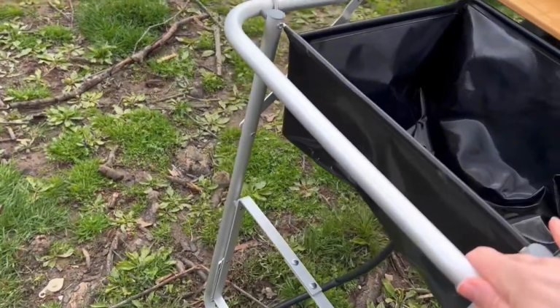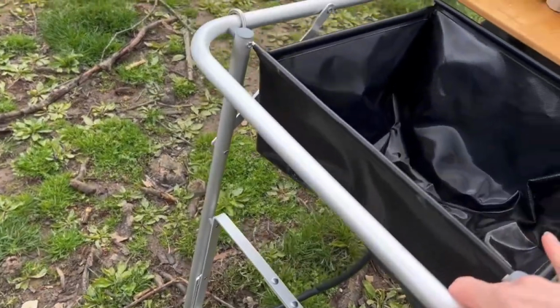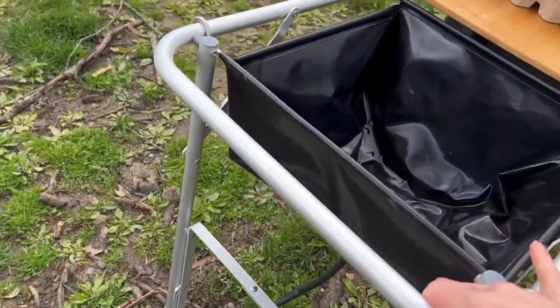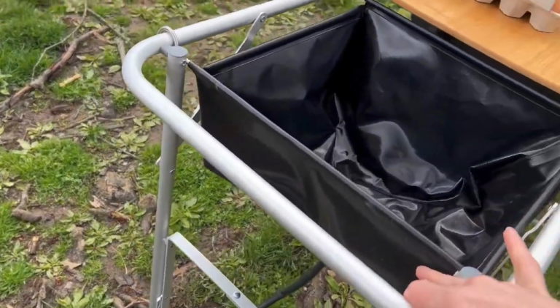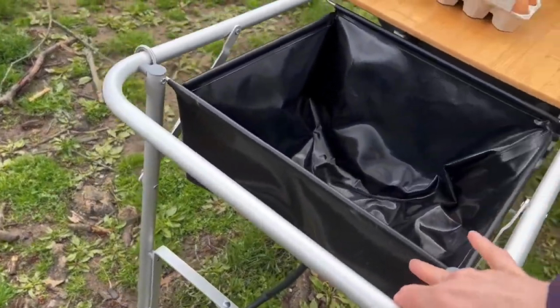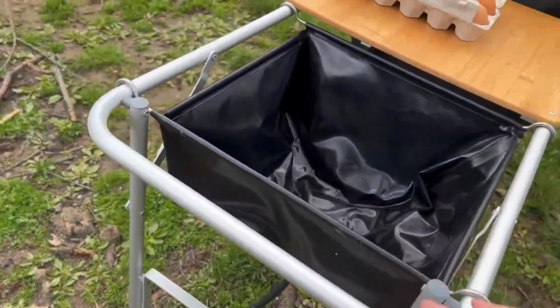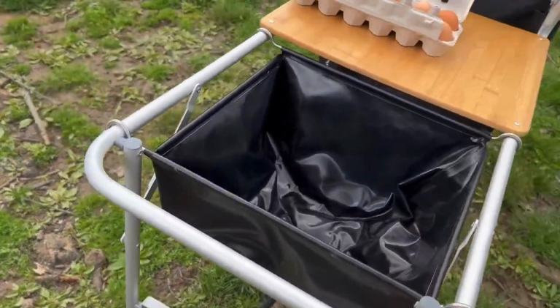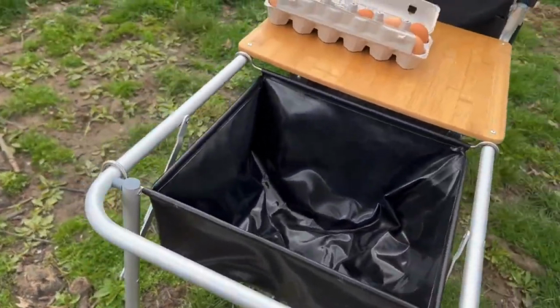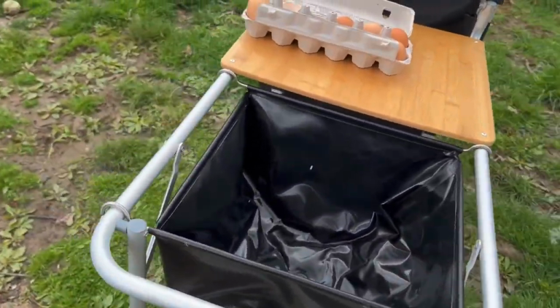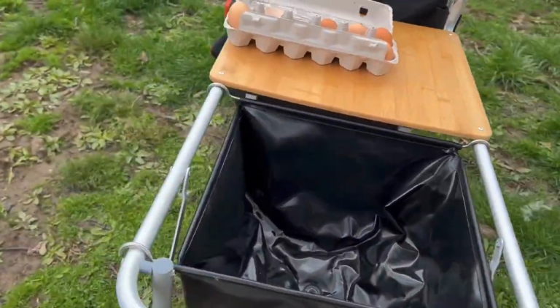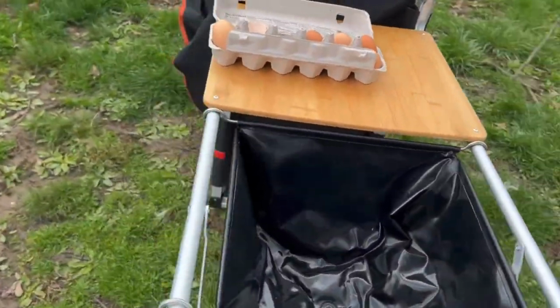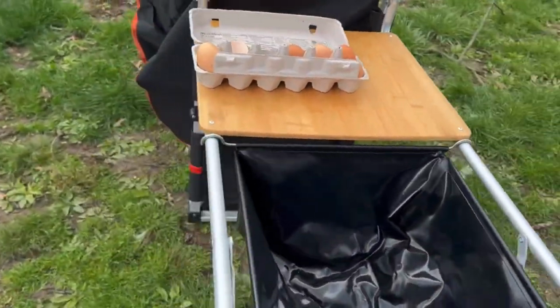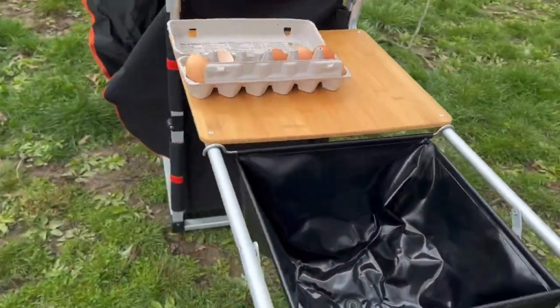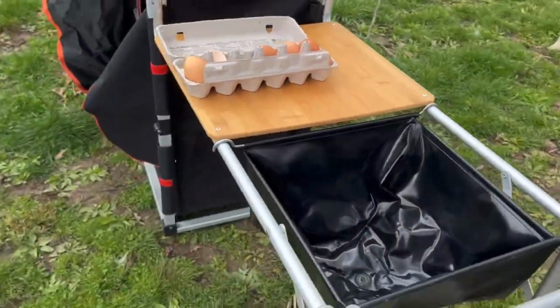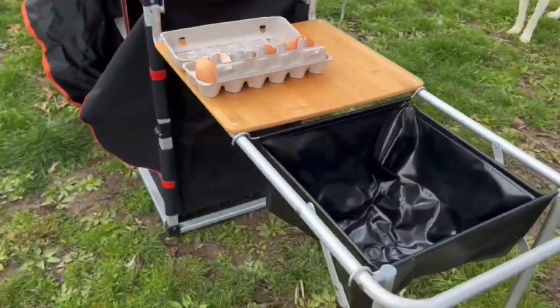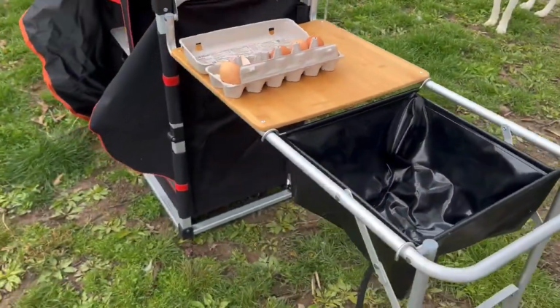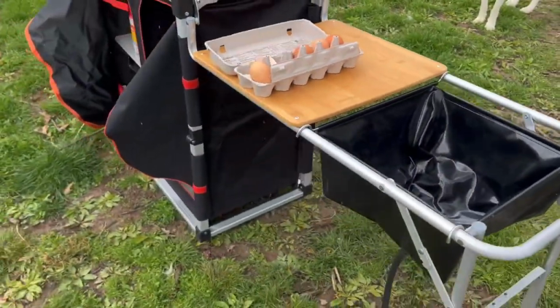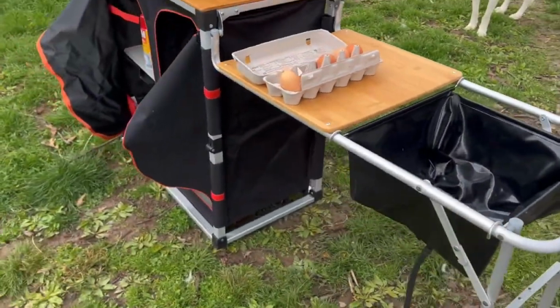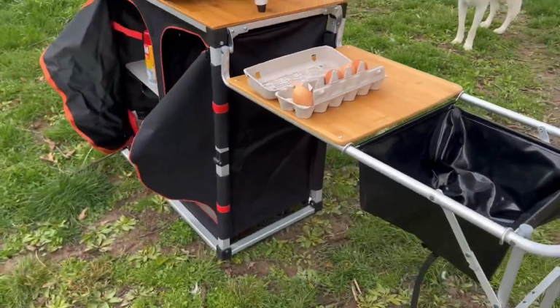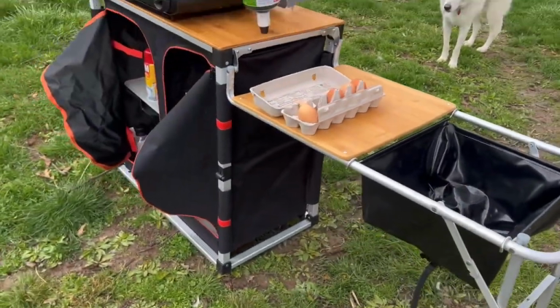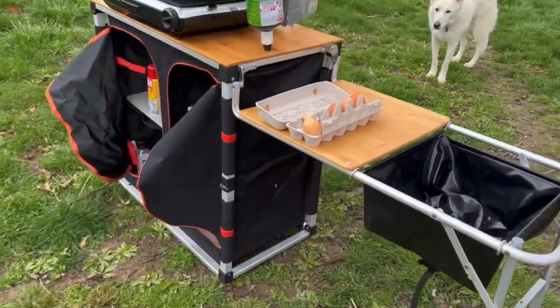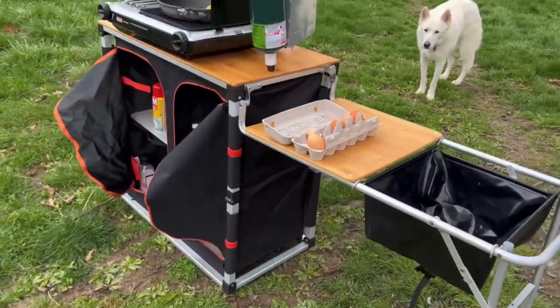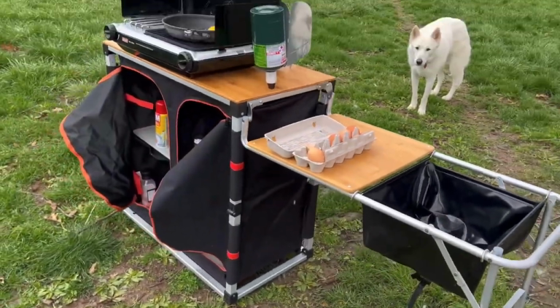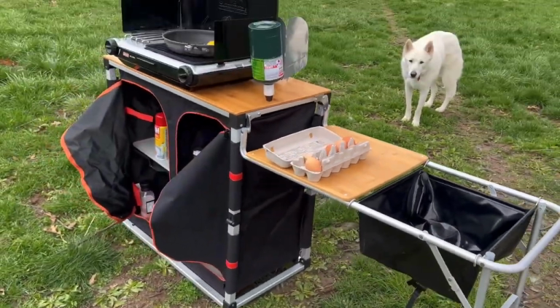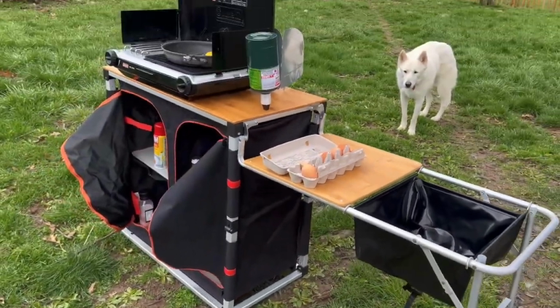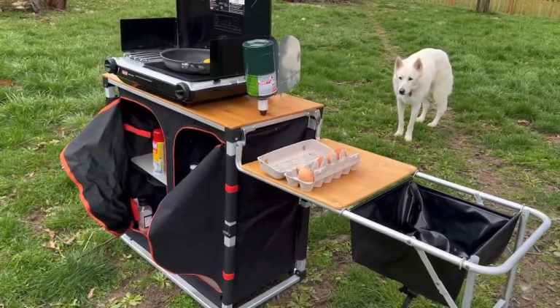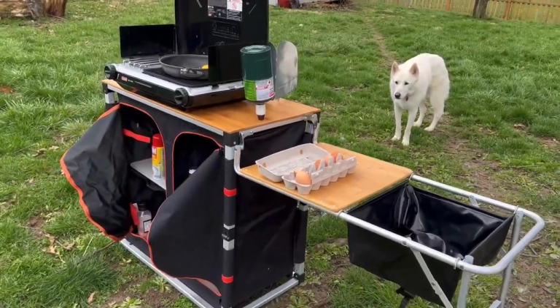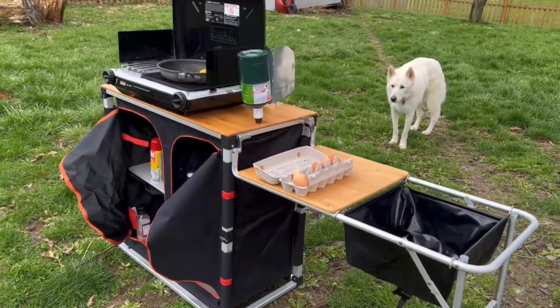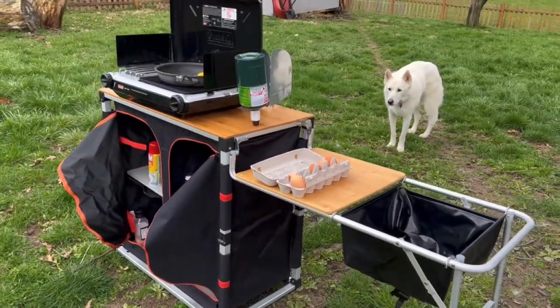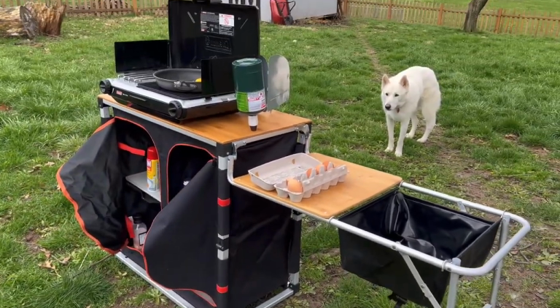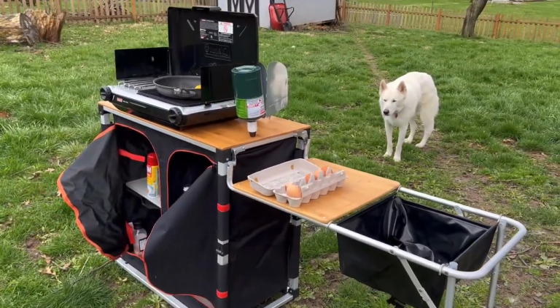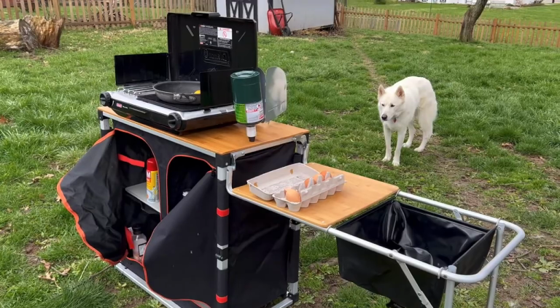It's really nice and sturdy, and this is the whole deal.